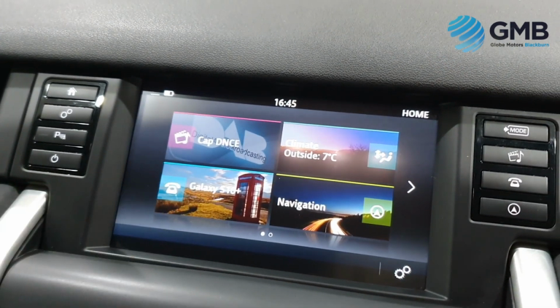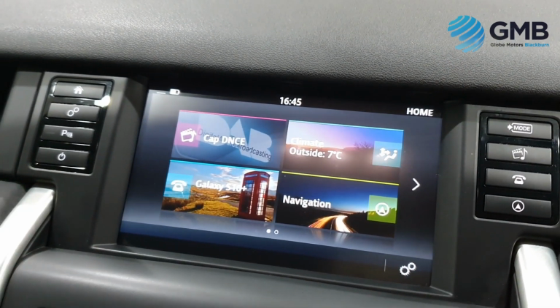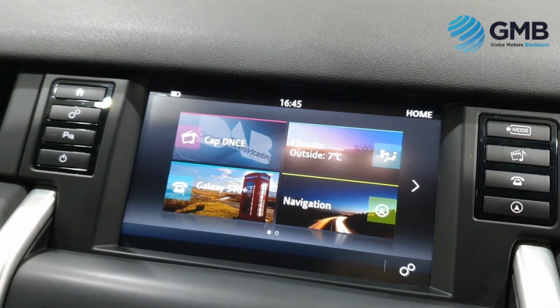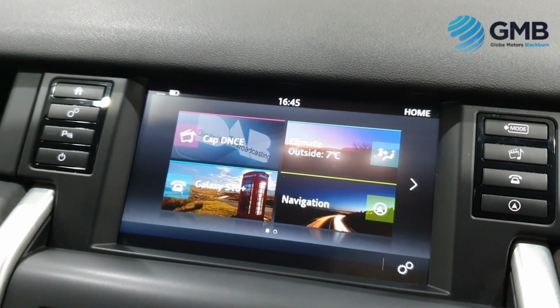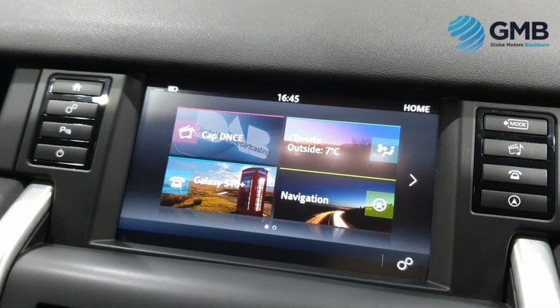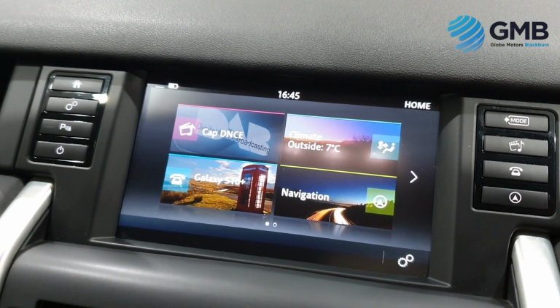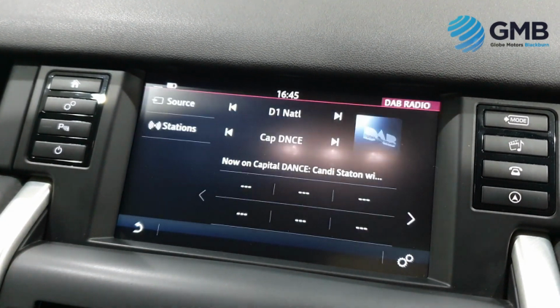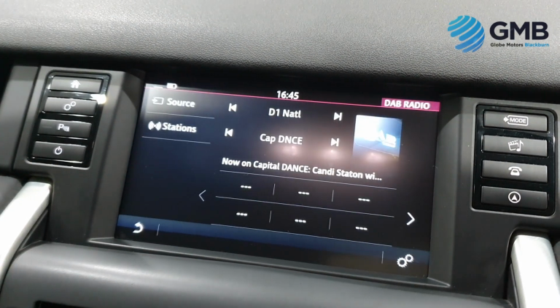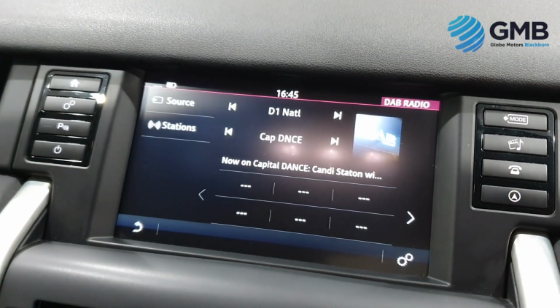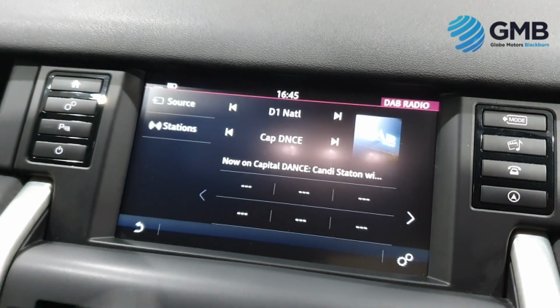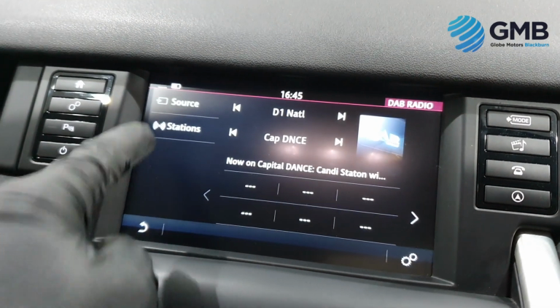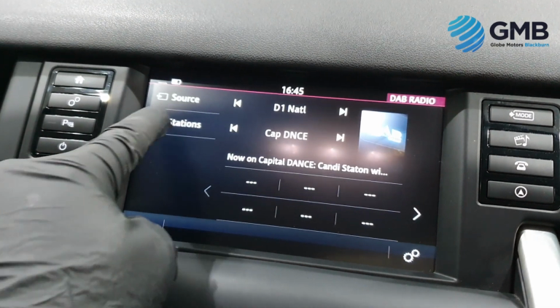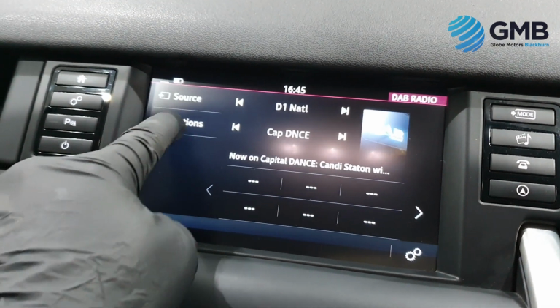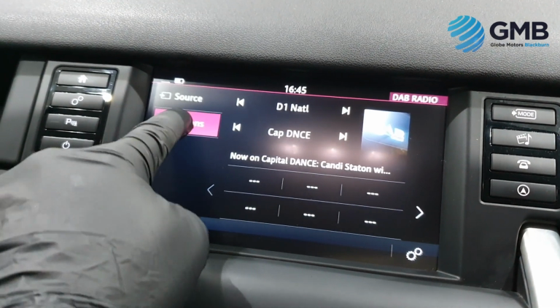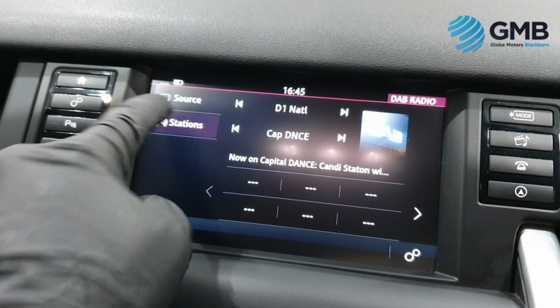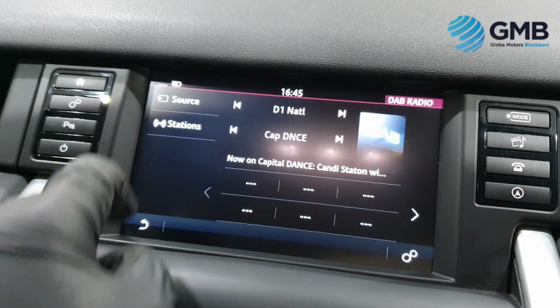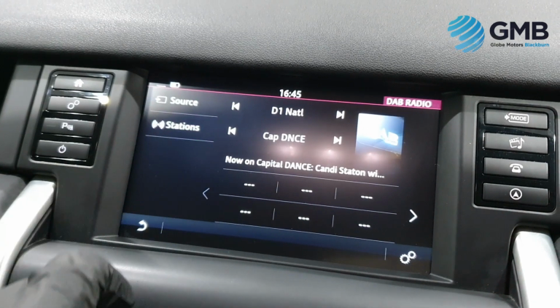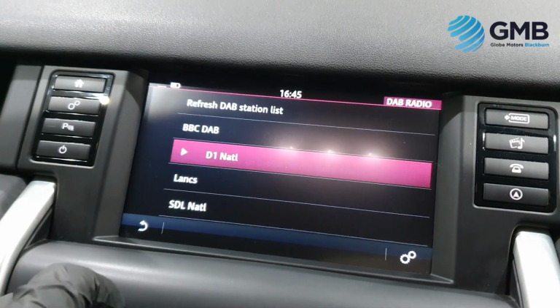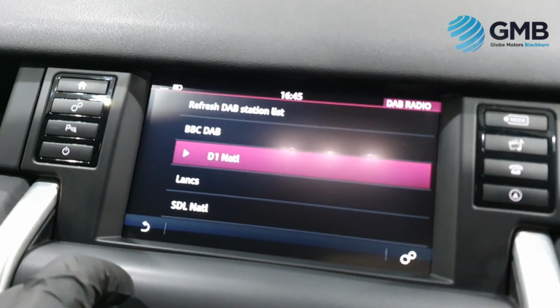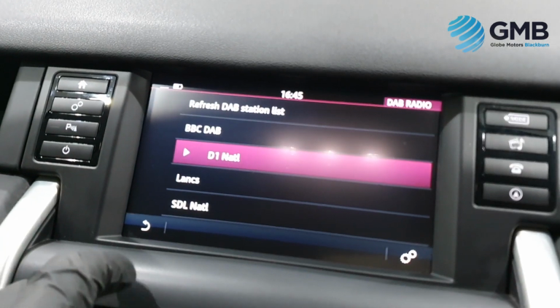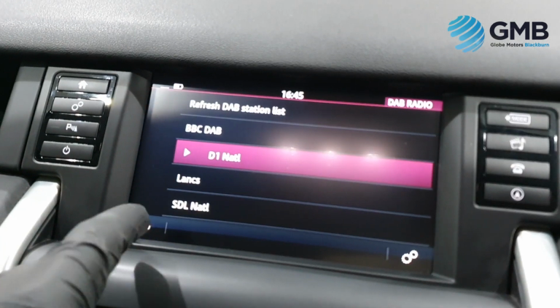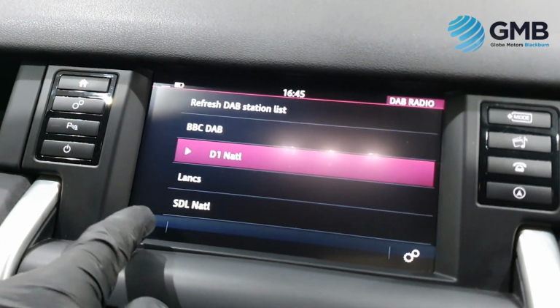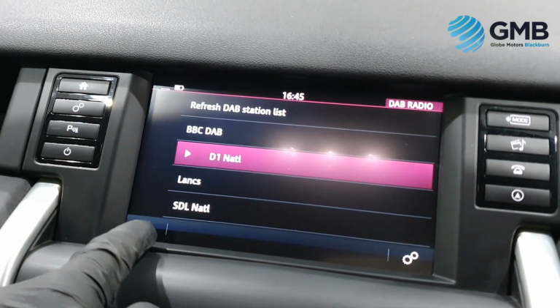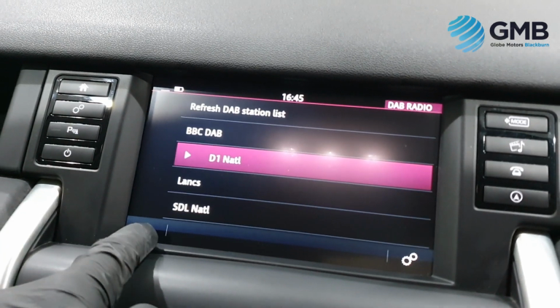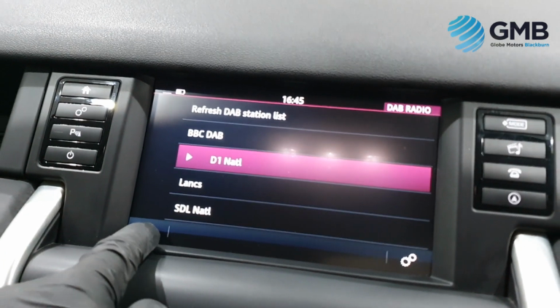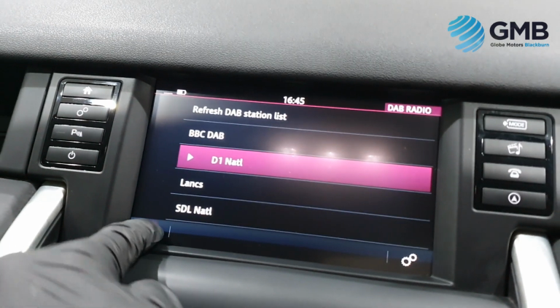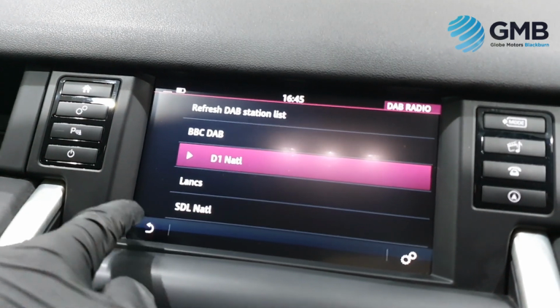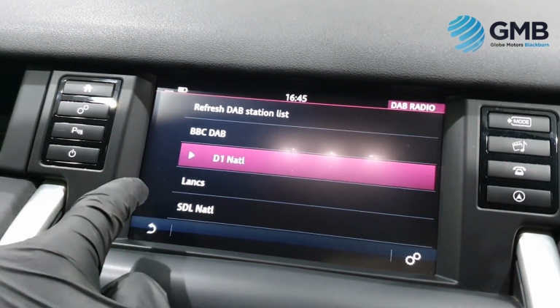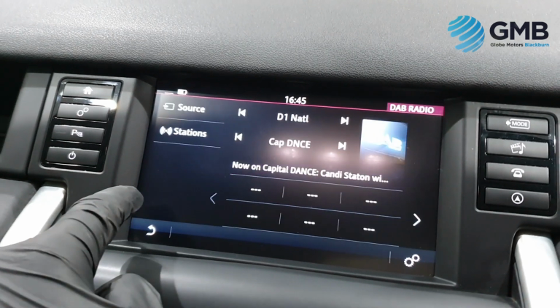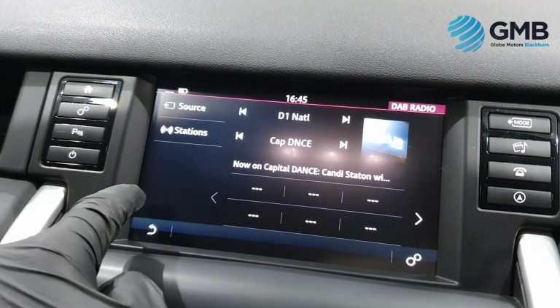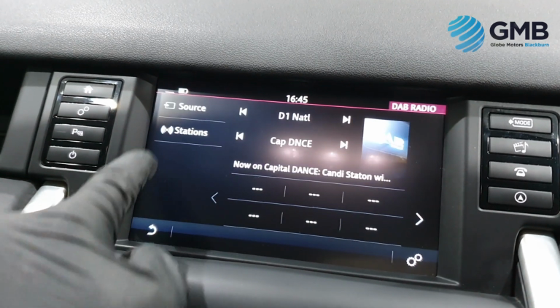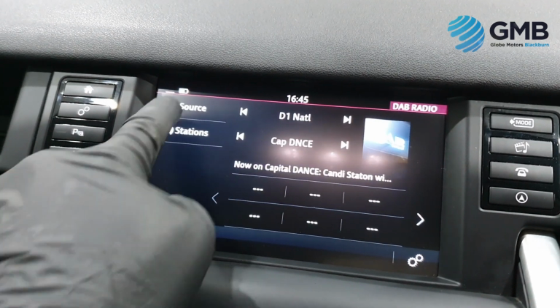Bluetooth, Bluetooth audio, voice command, touchscreen system and satellite navigation.